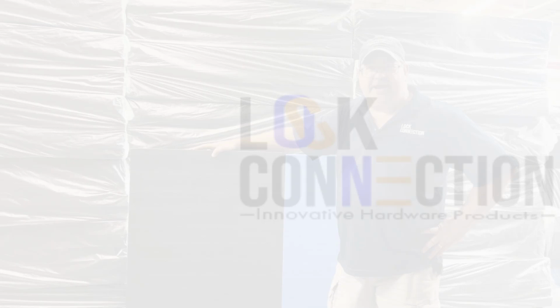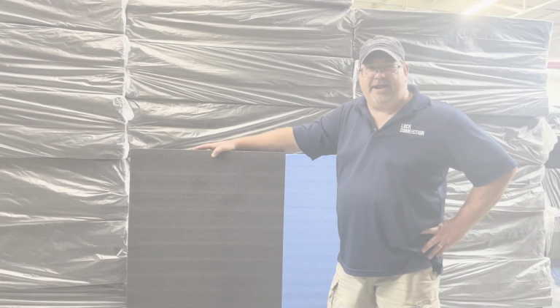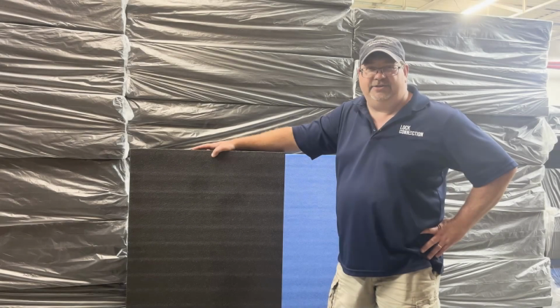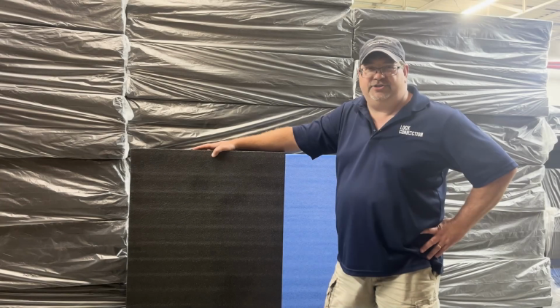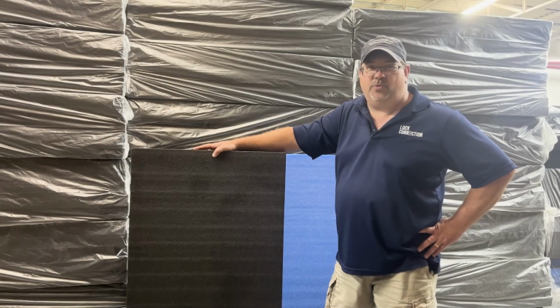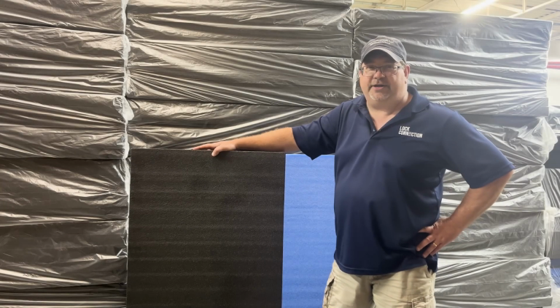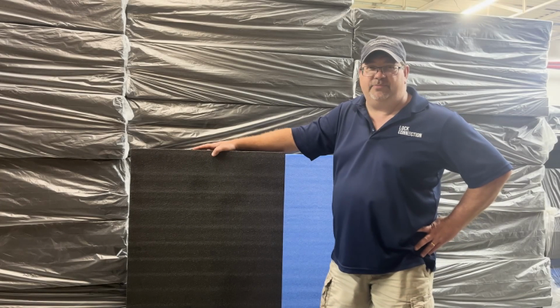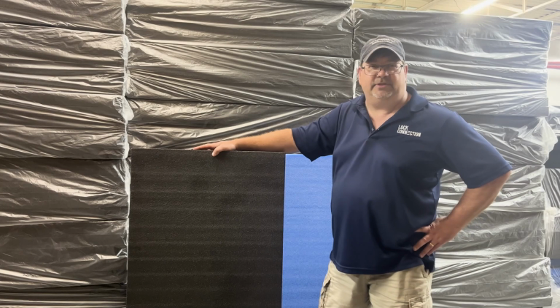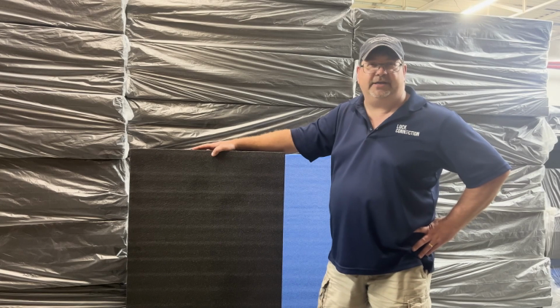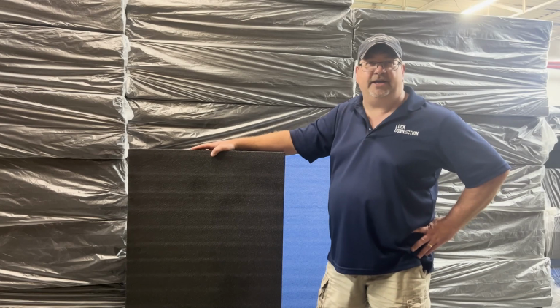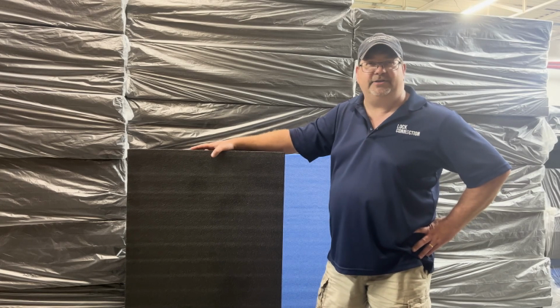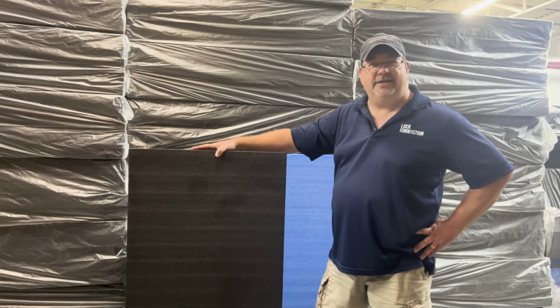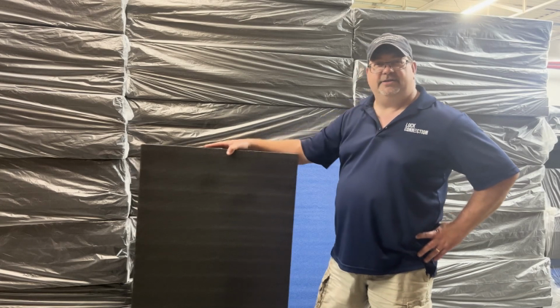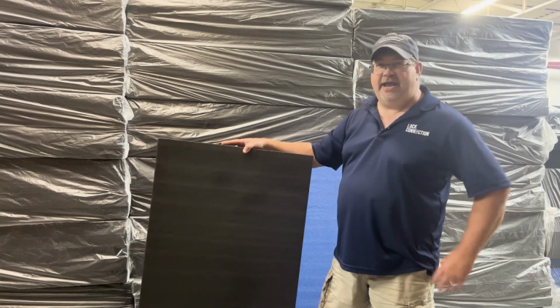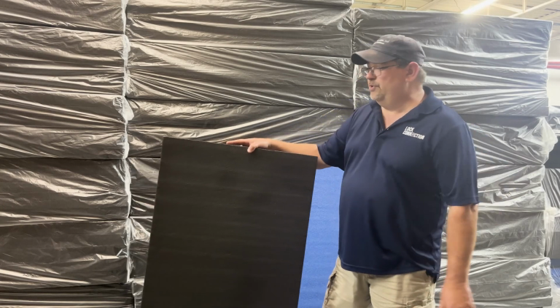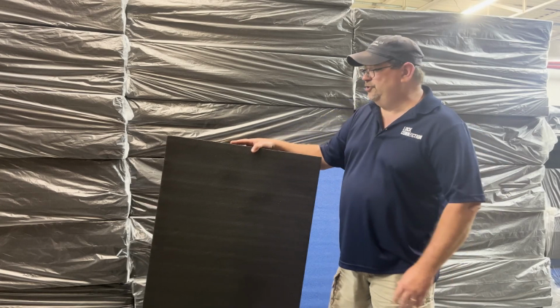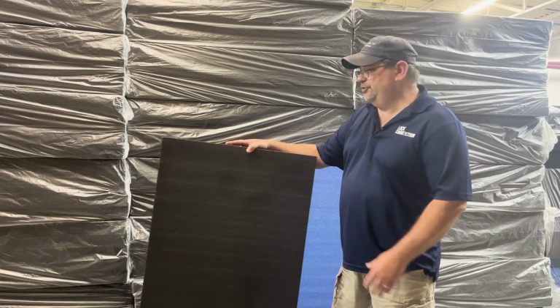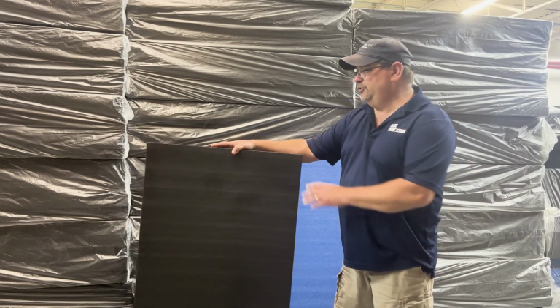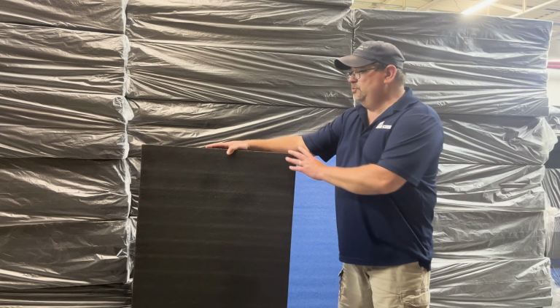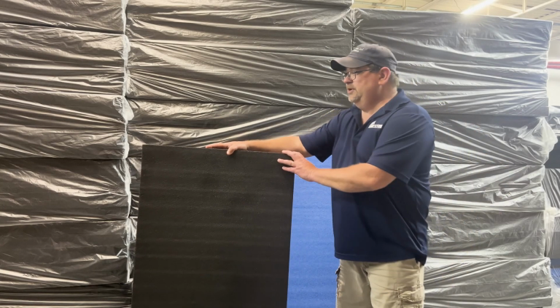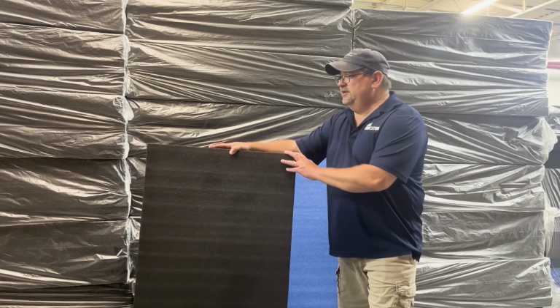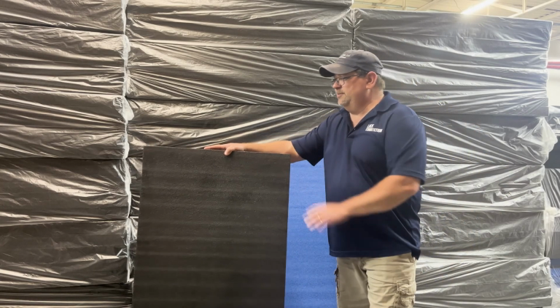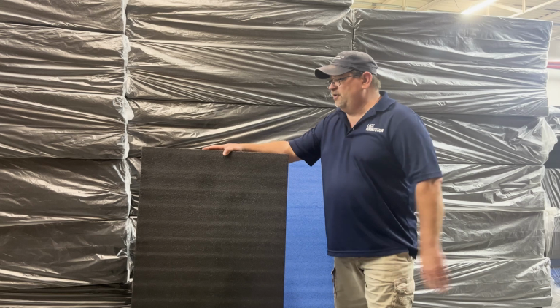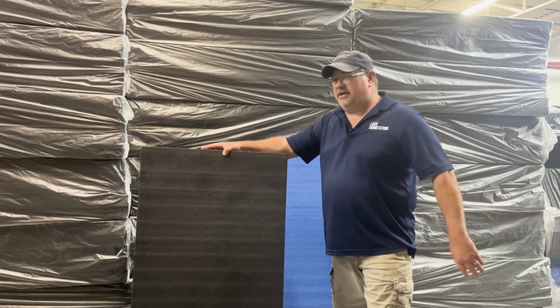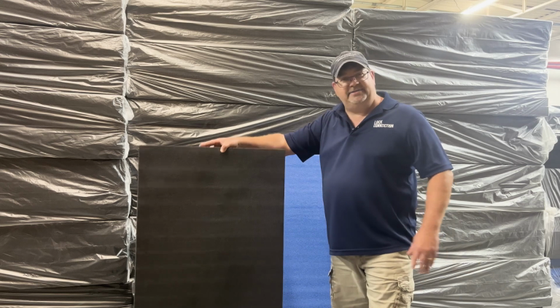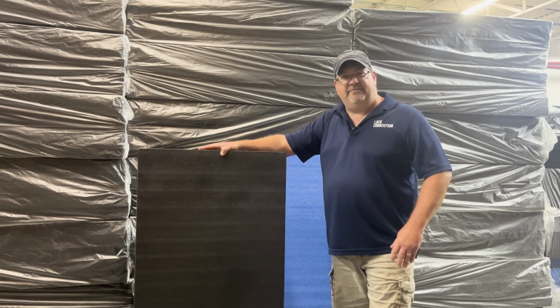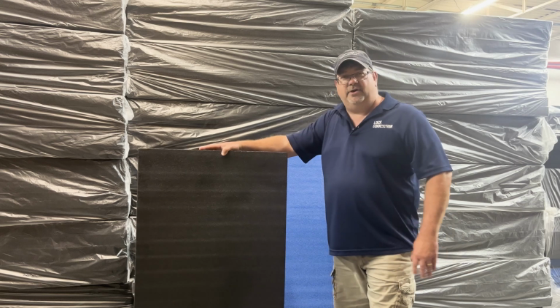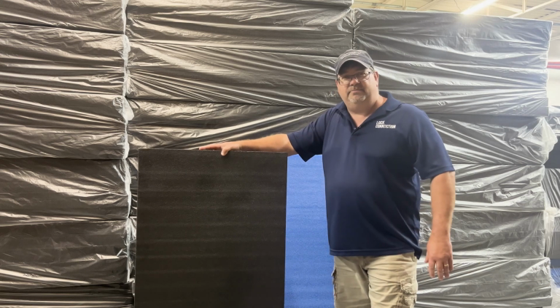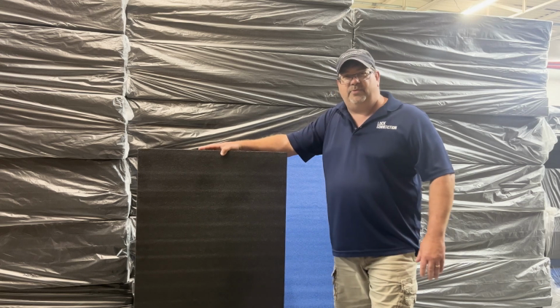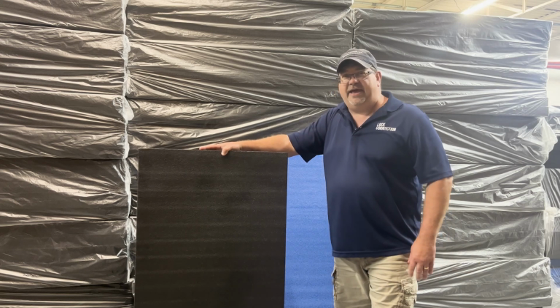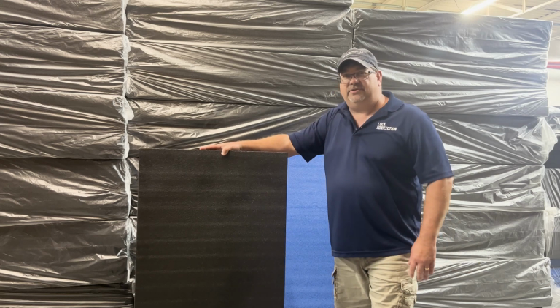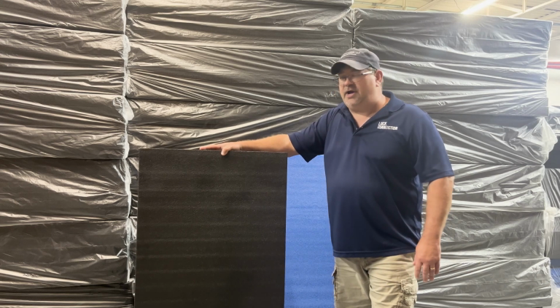Hey, it's Jeff Walker here with Lock Connection. Today I want to show you some of our Kaizam foam that we have in stock.